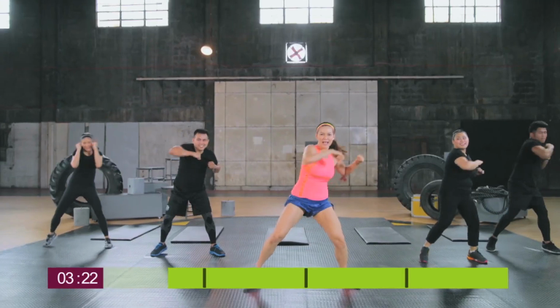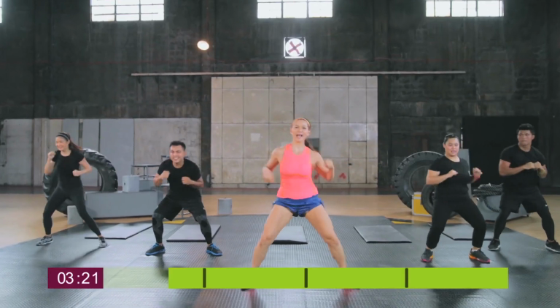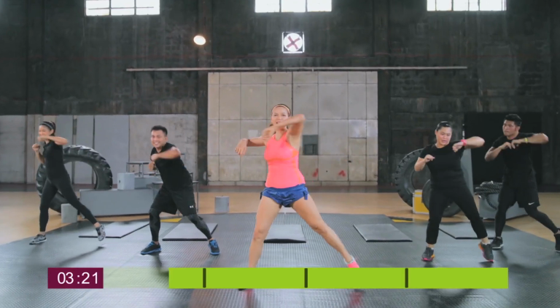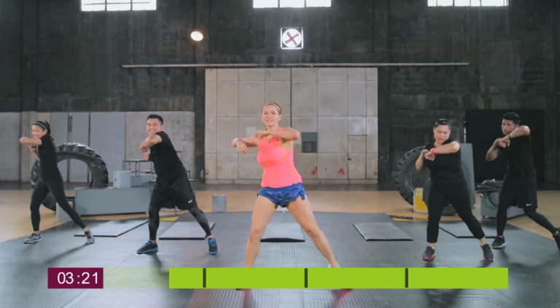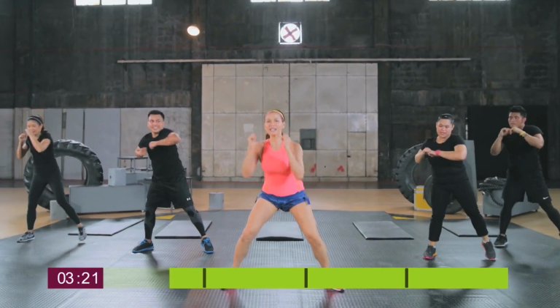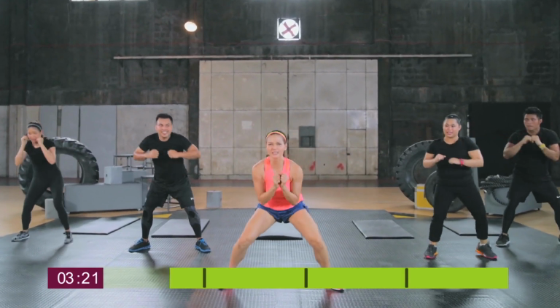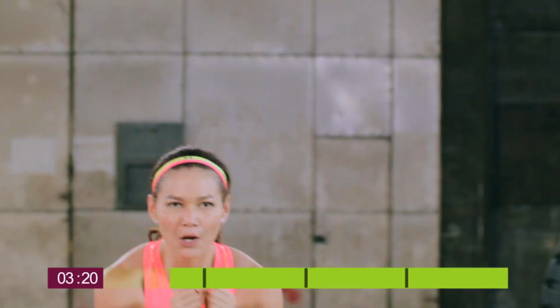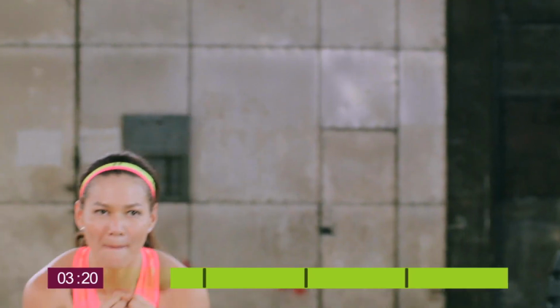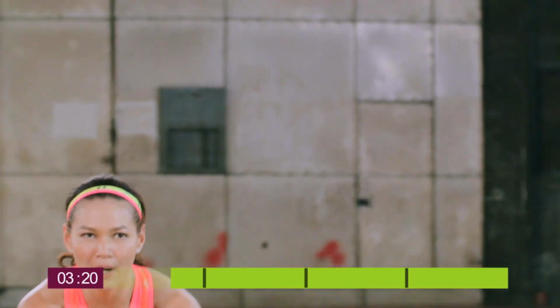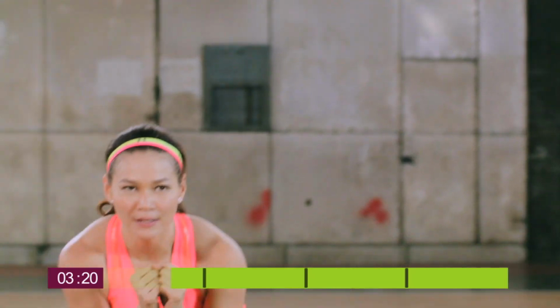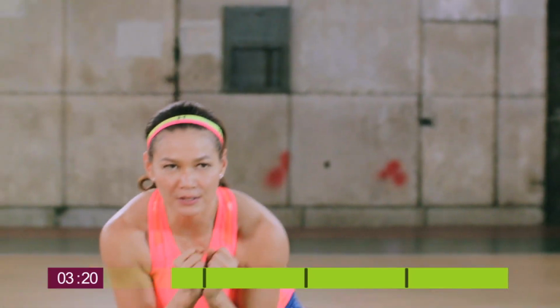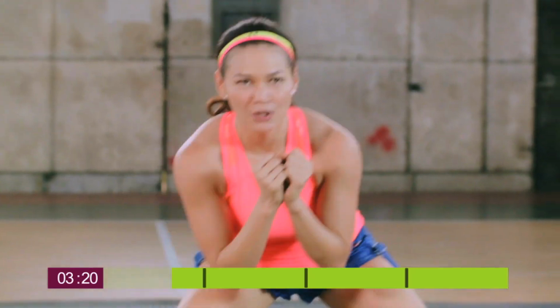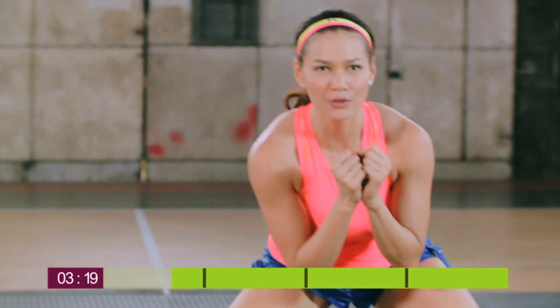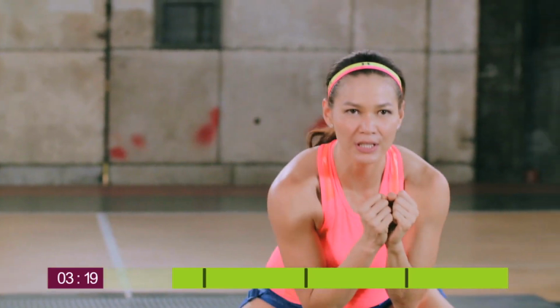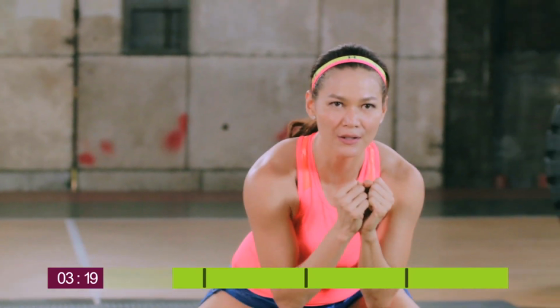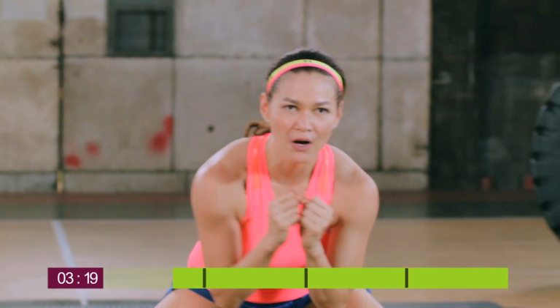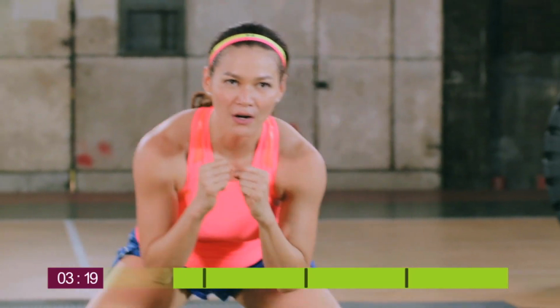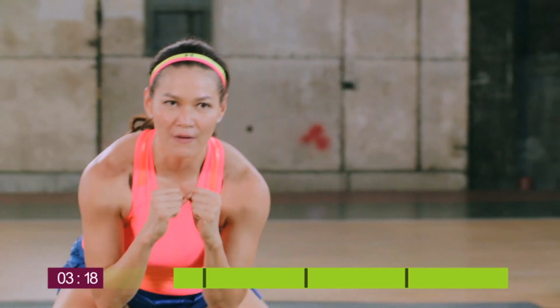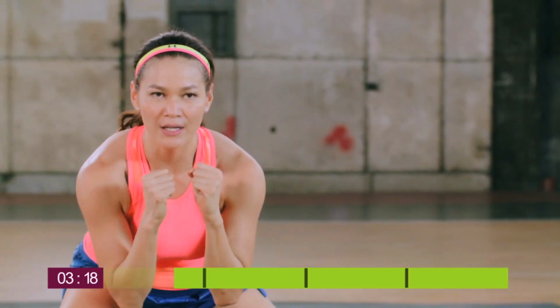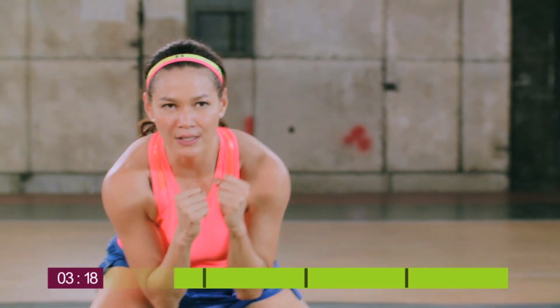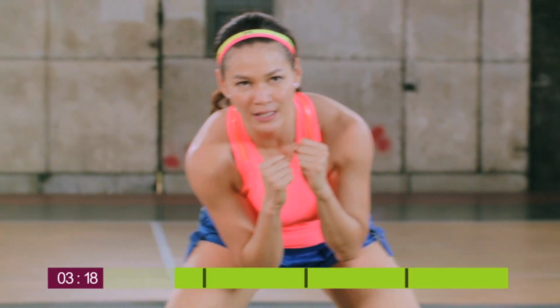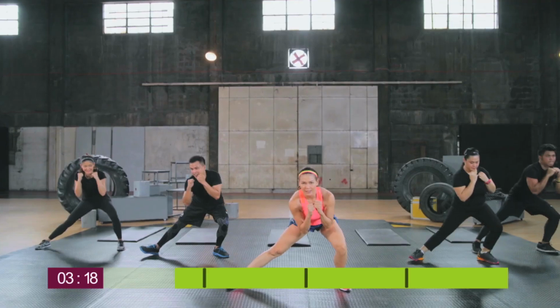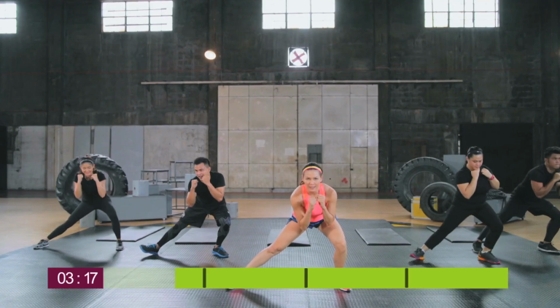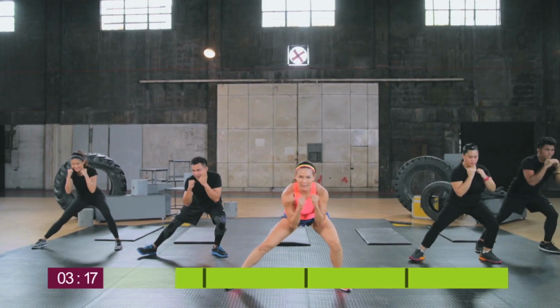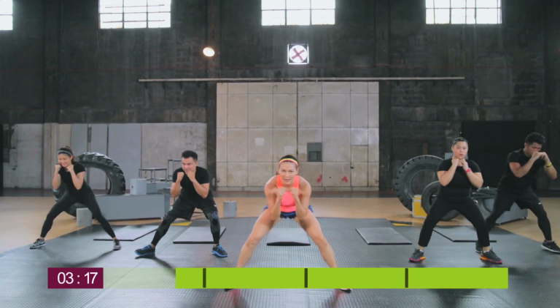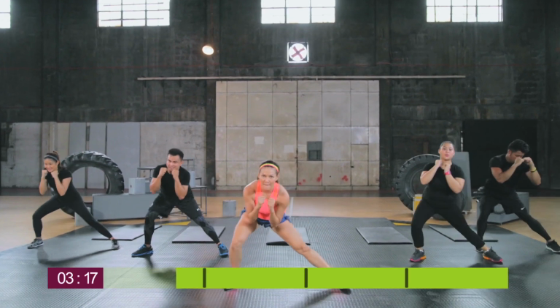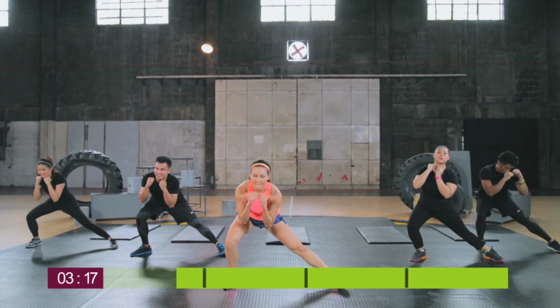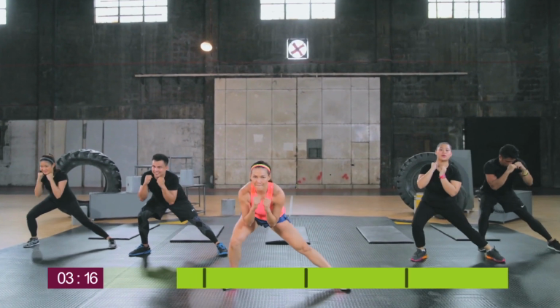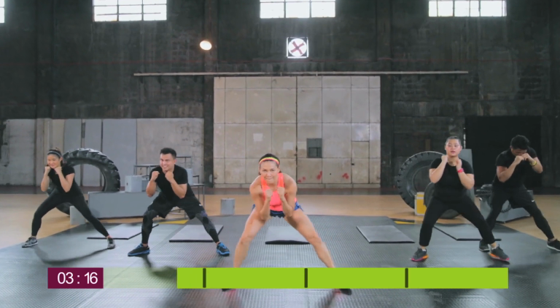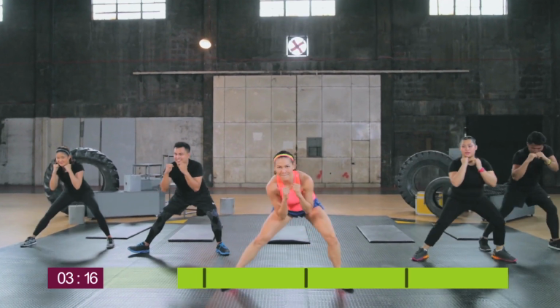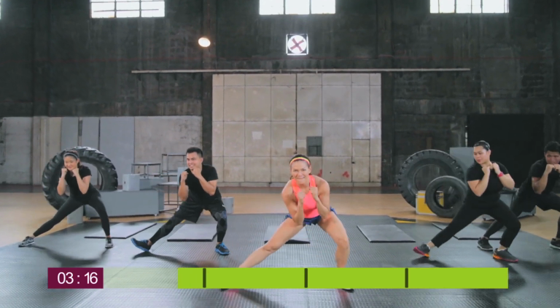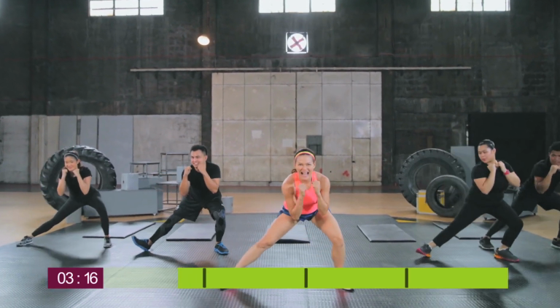Now we're switching to side-to-side lunges. Try to go as low as you can, switching left to right.